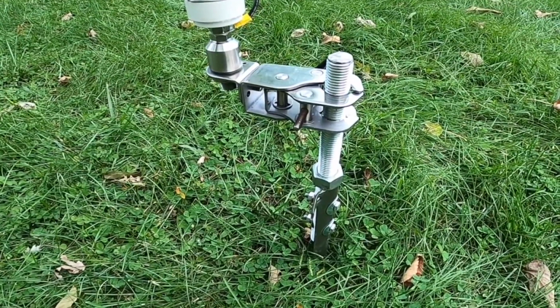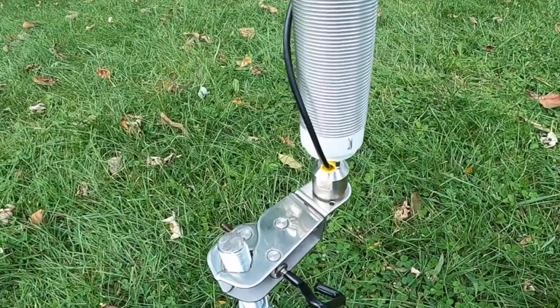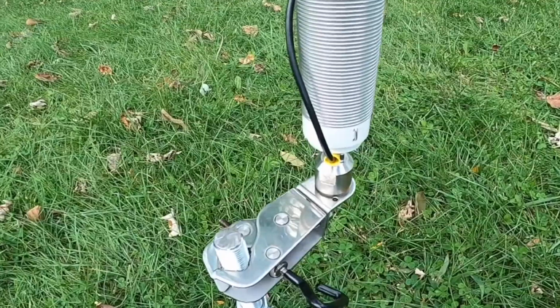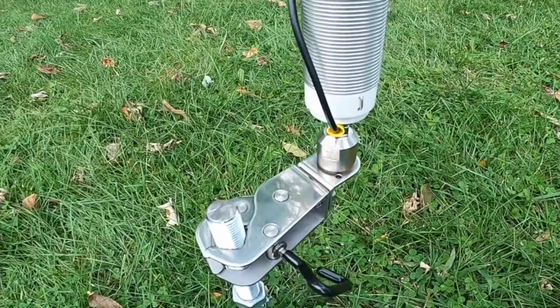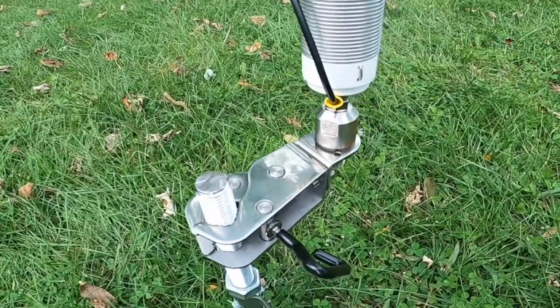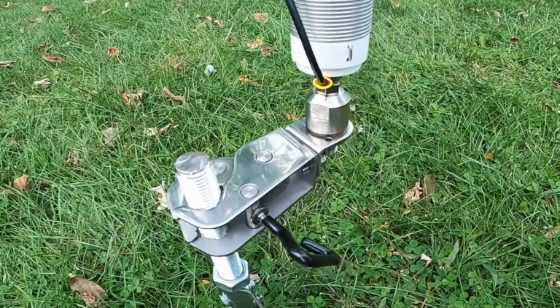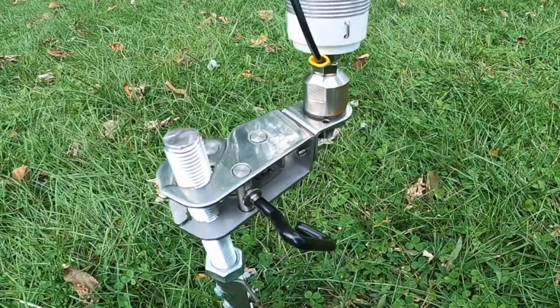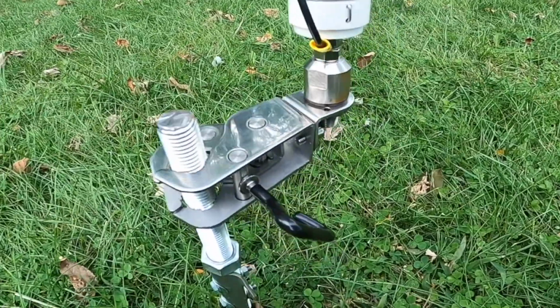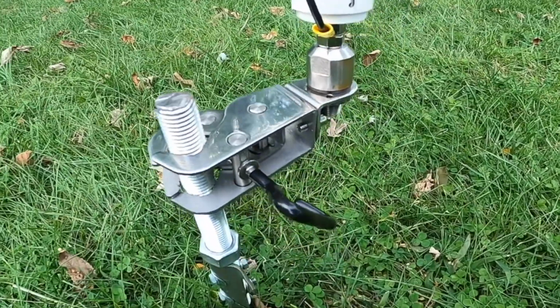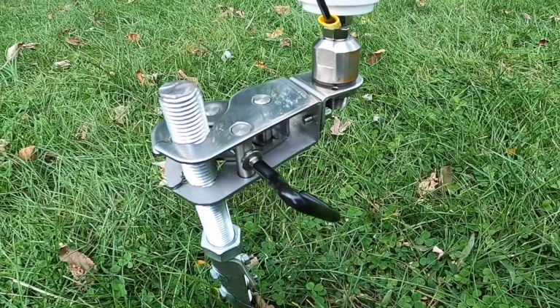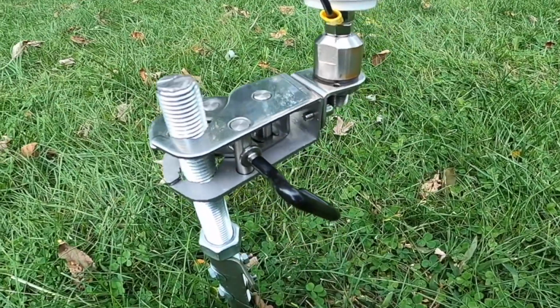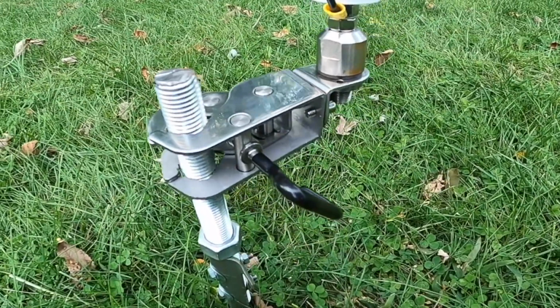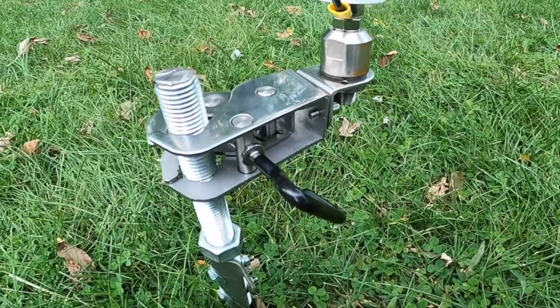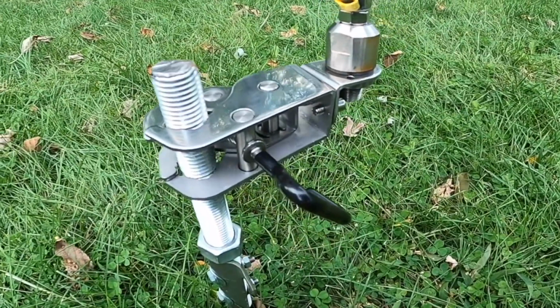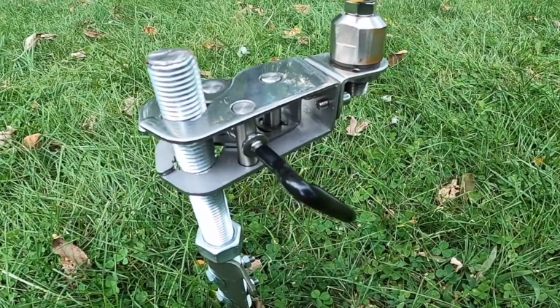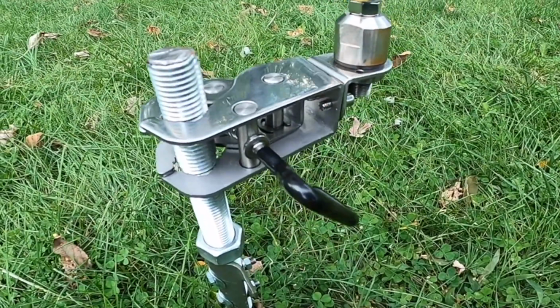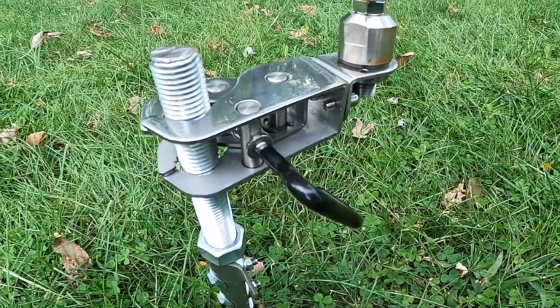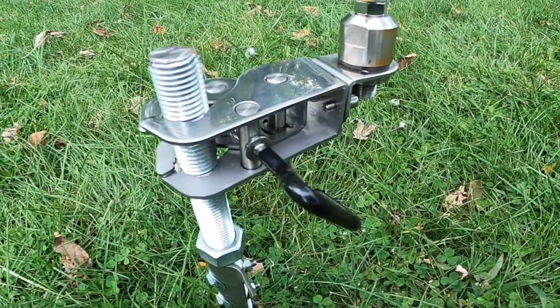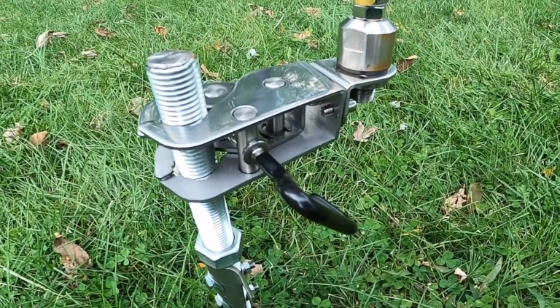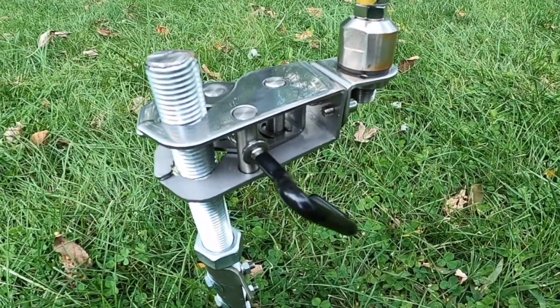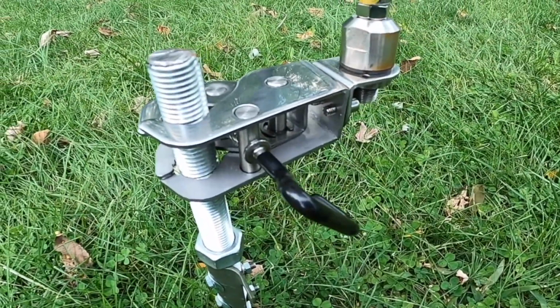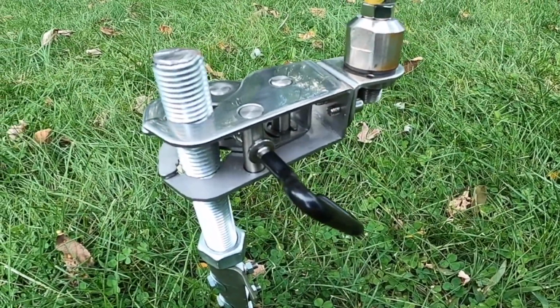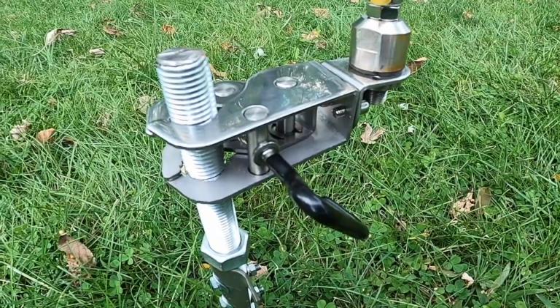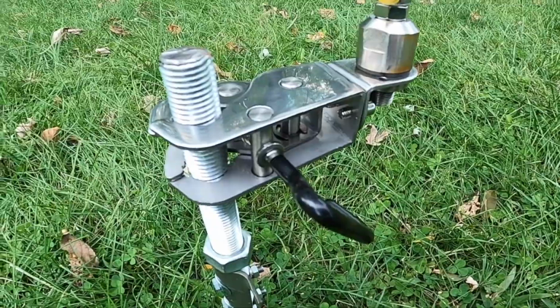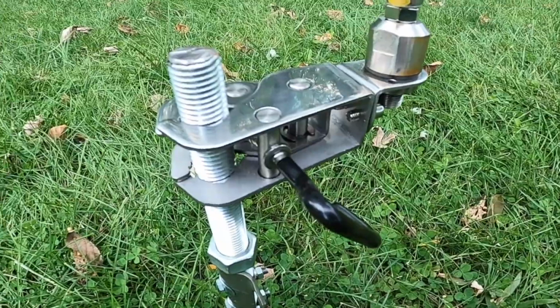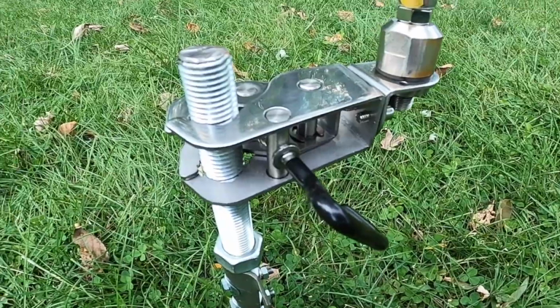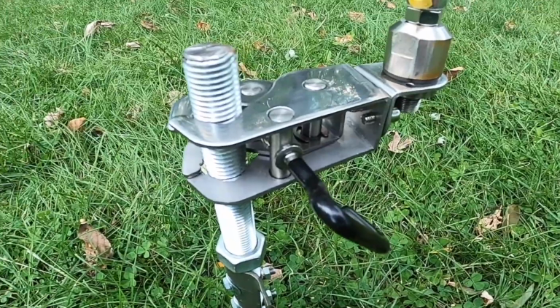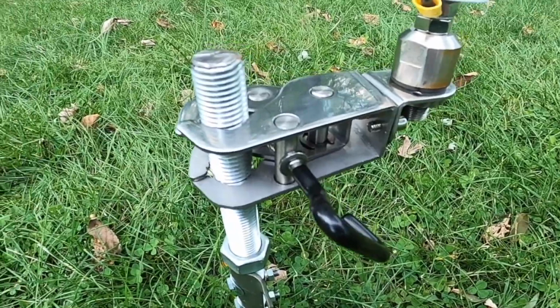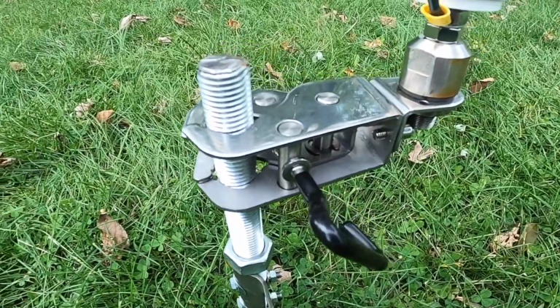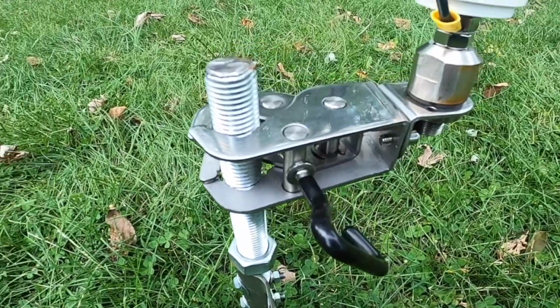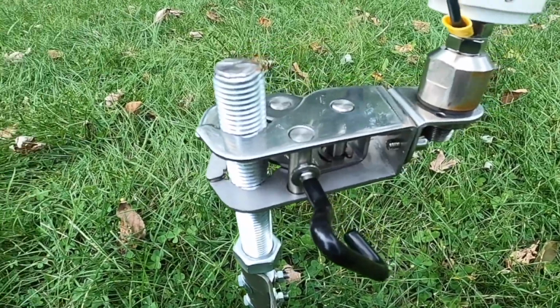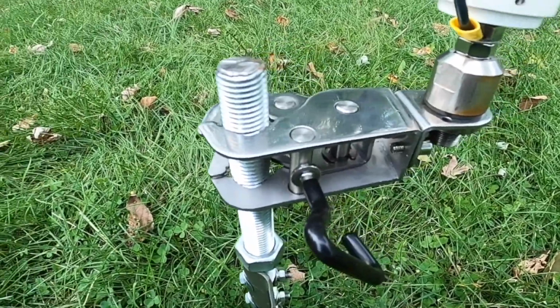We've got another view right here. I have no fear whatsoever about this thing failing.